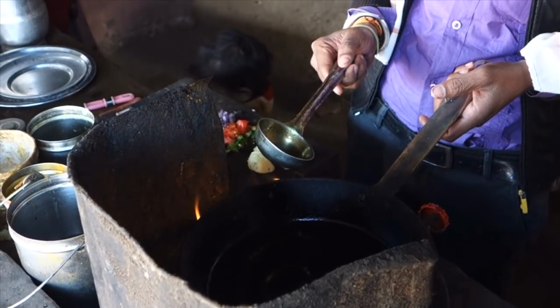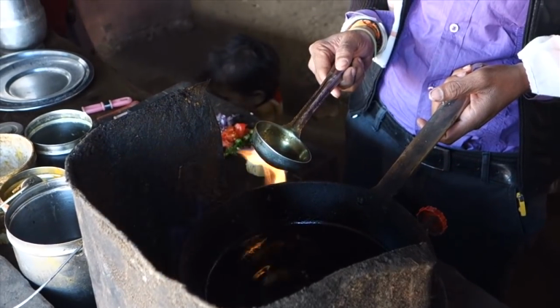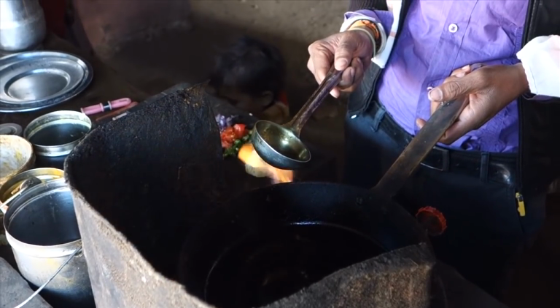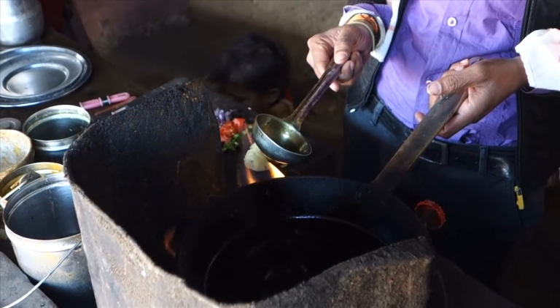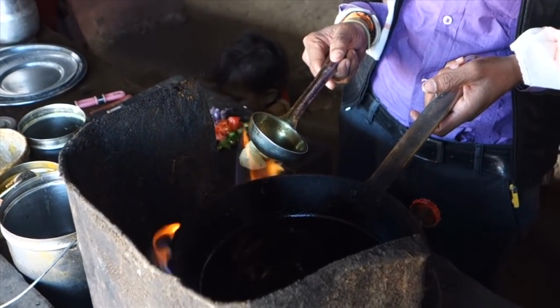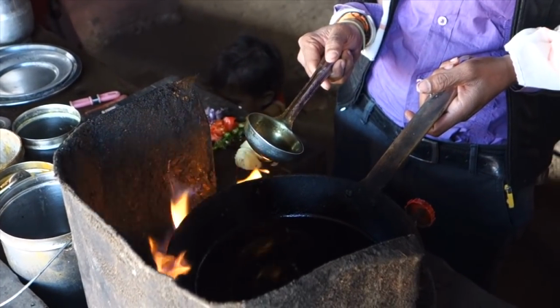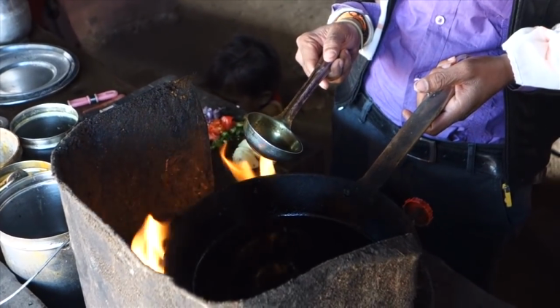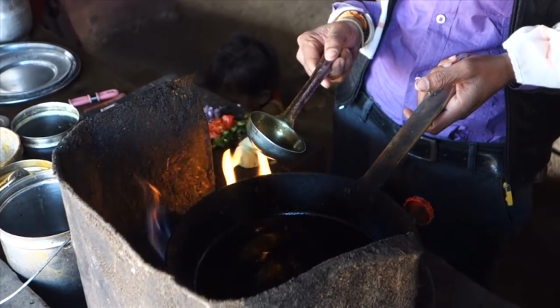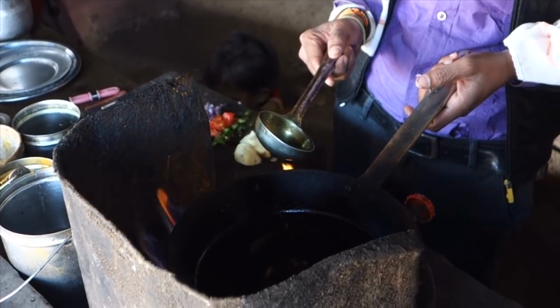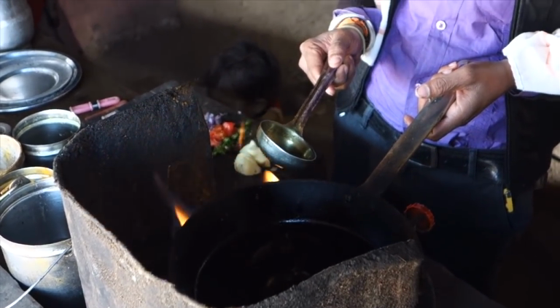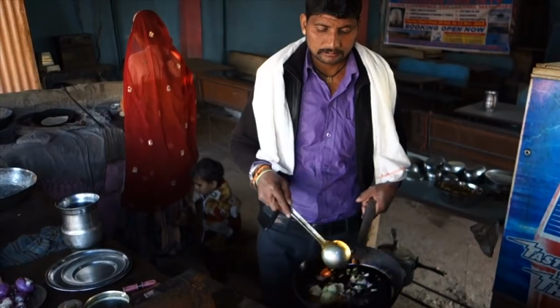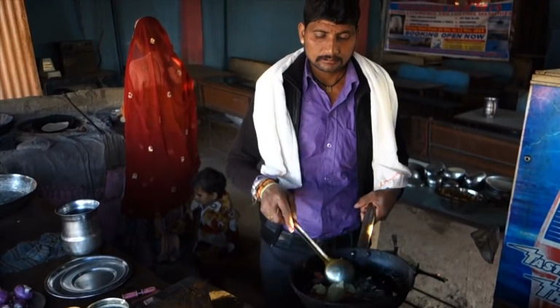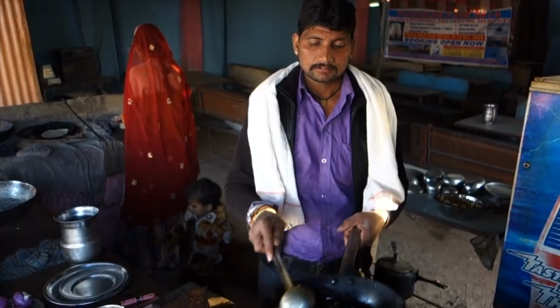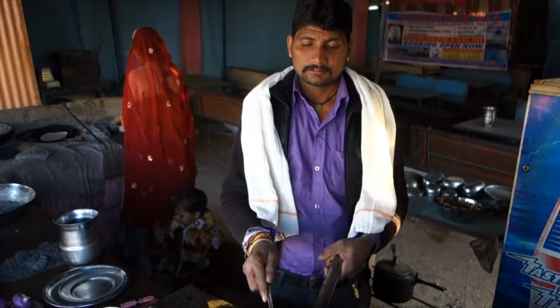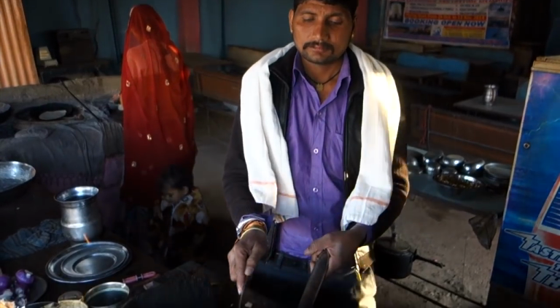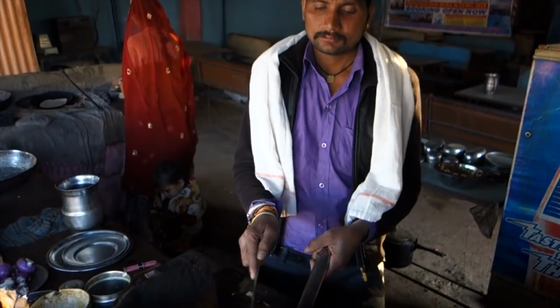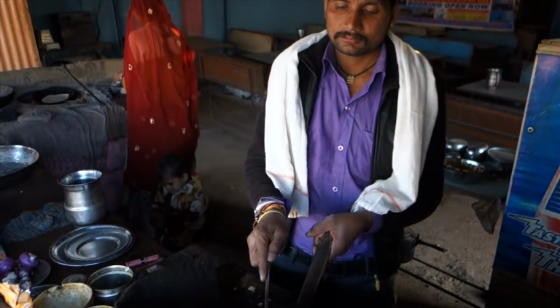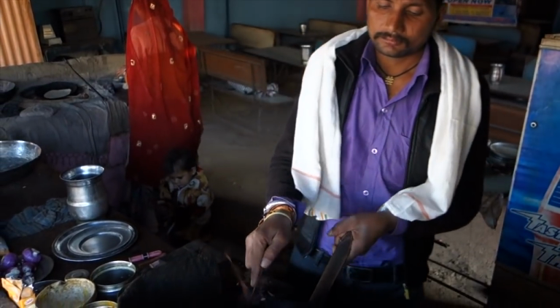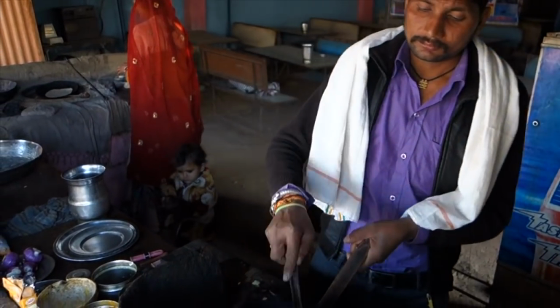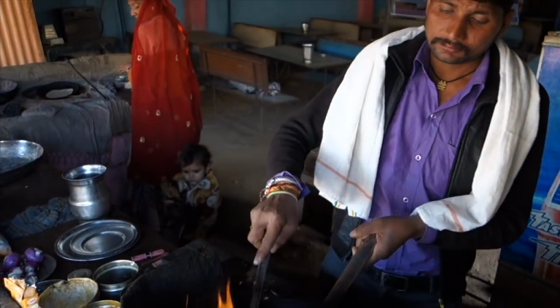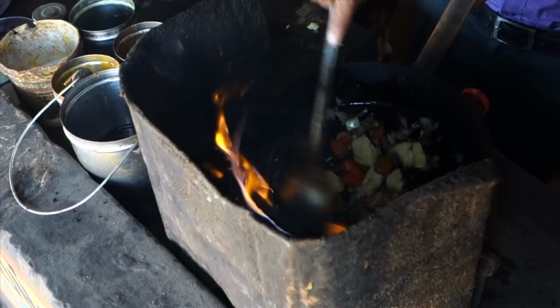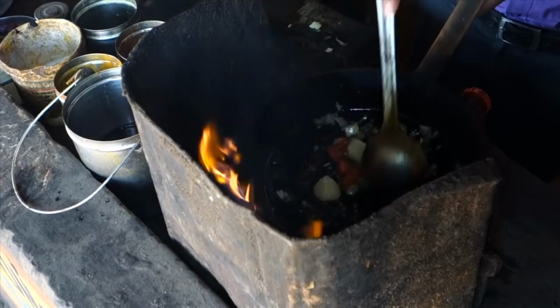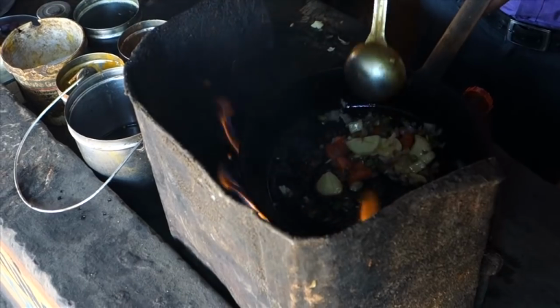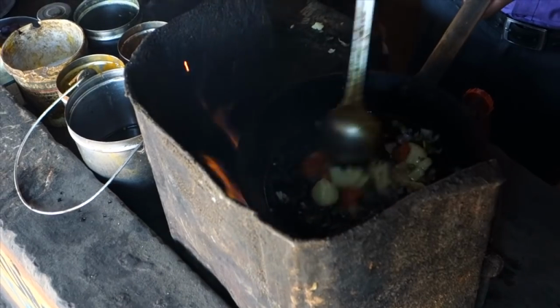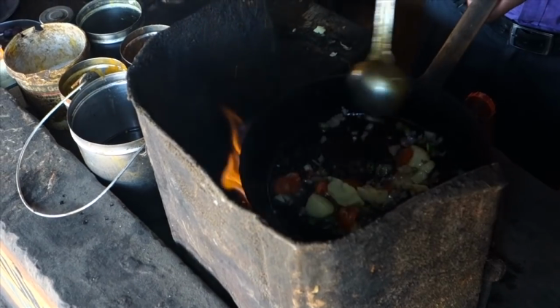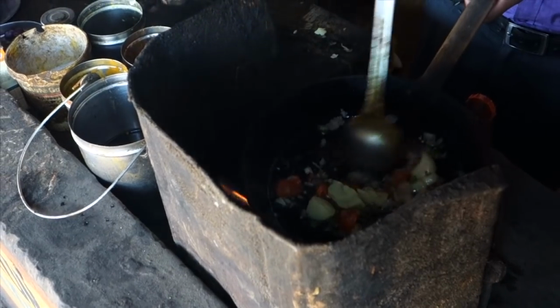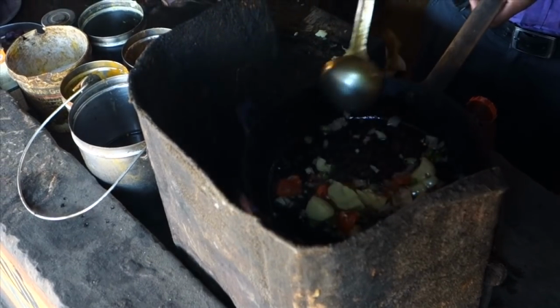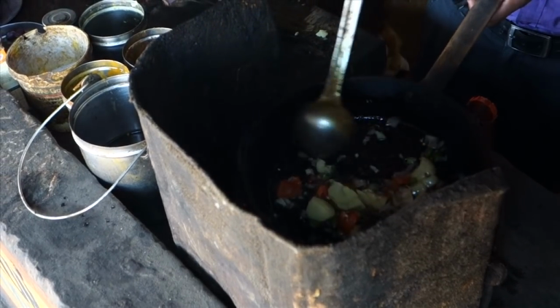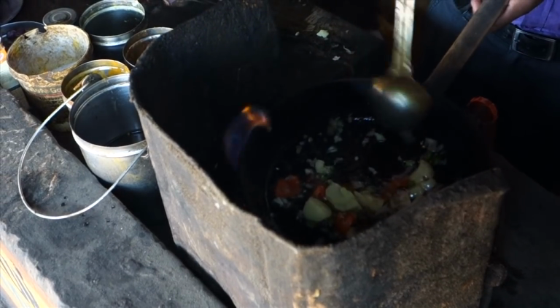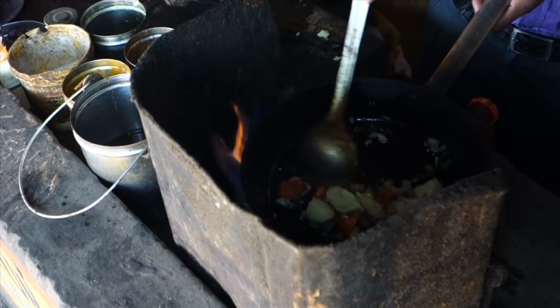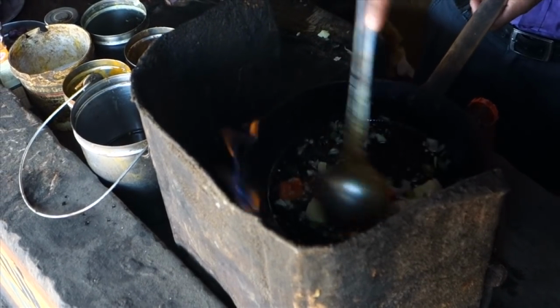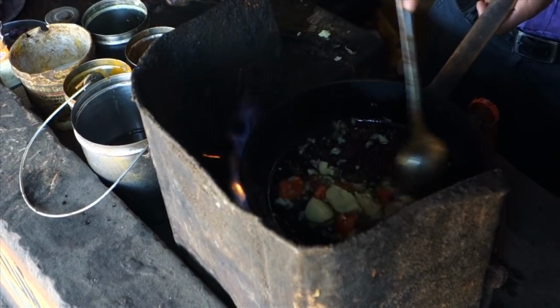Heat up oil in a pan and fry potato, chili, tomato, and onion for about 30 seconds.